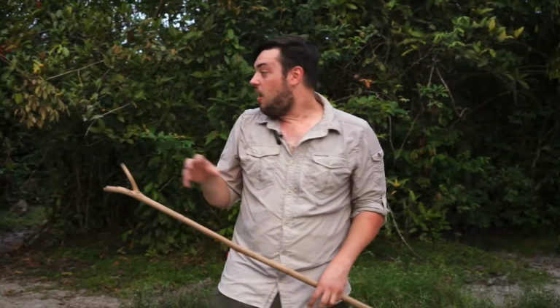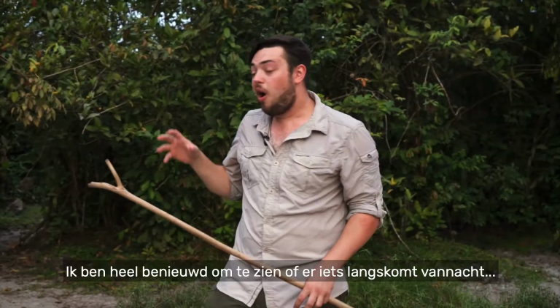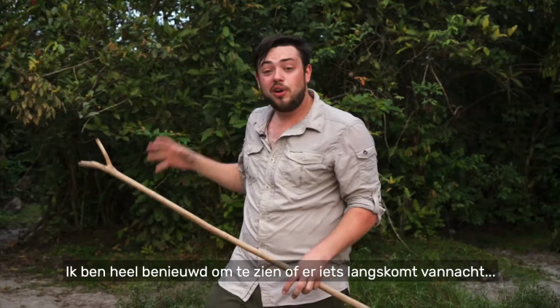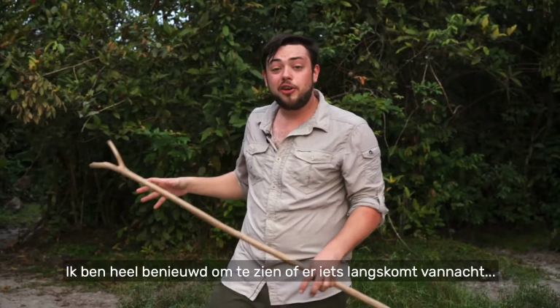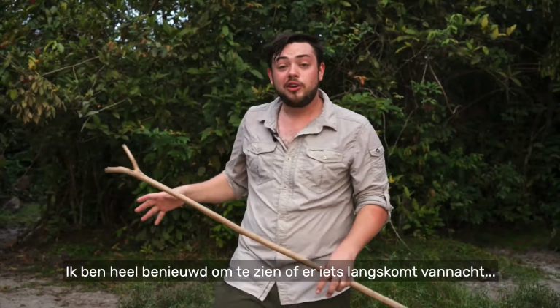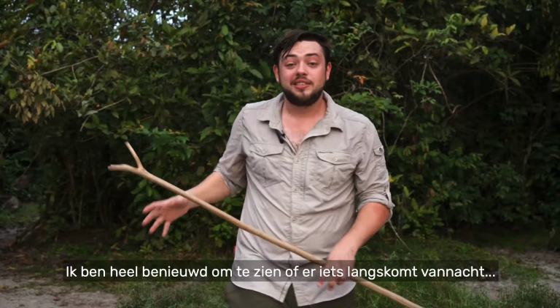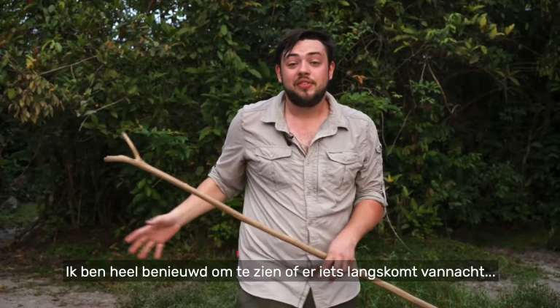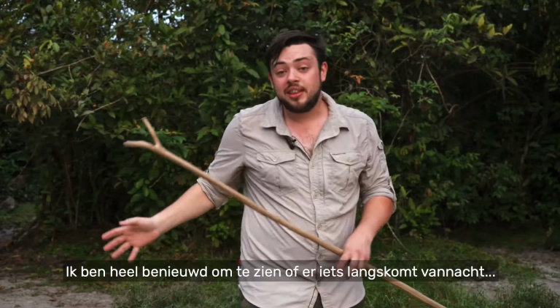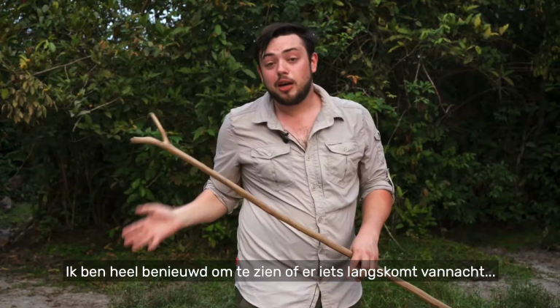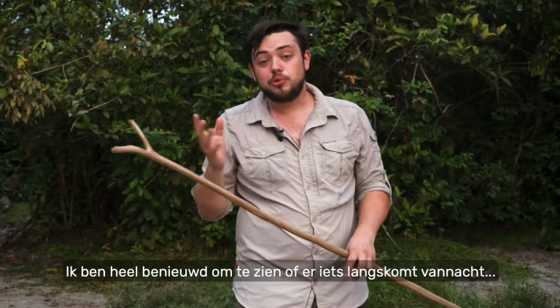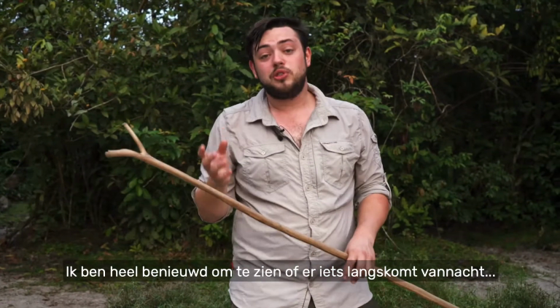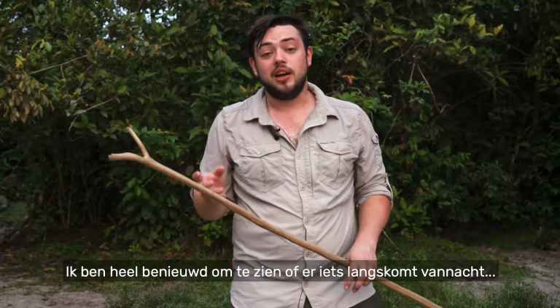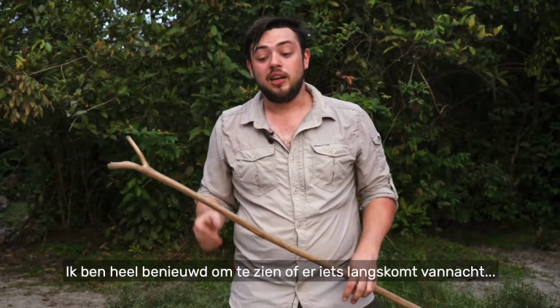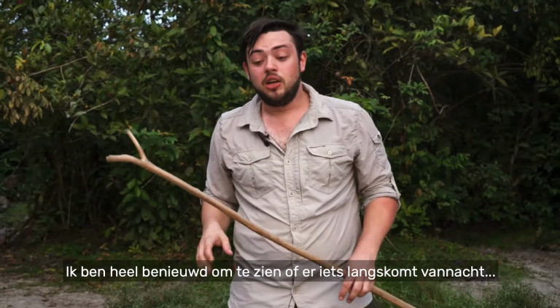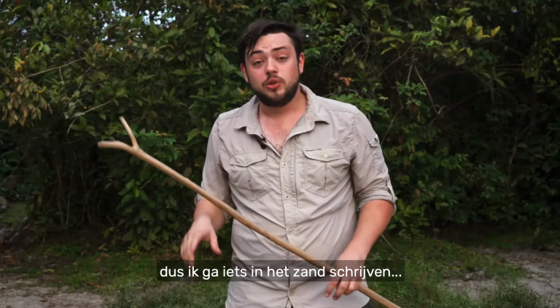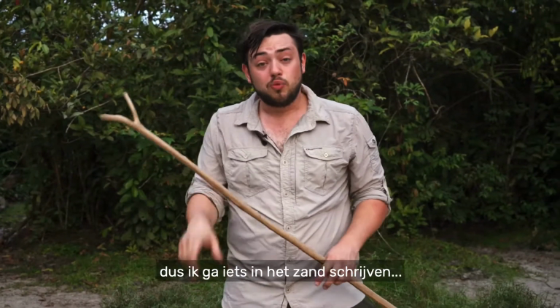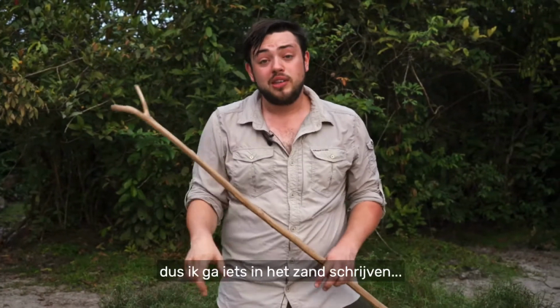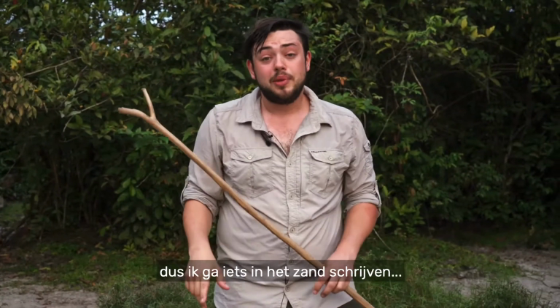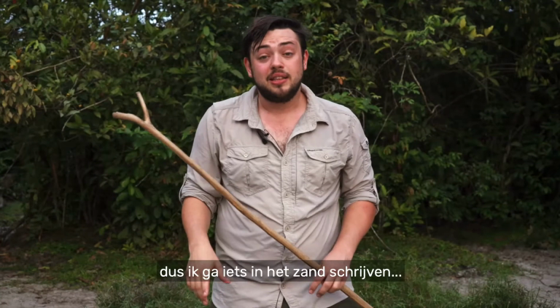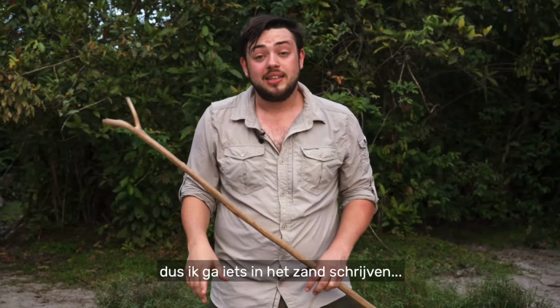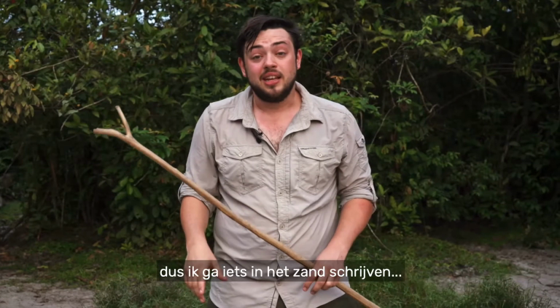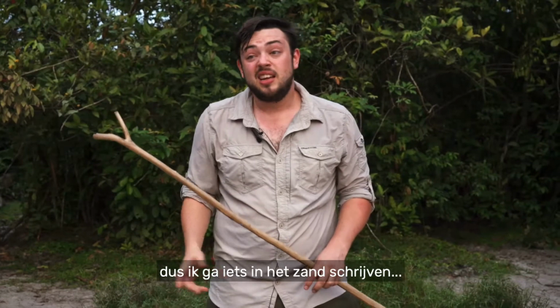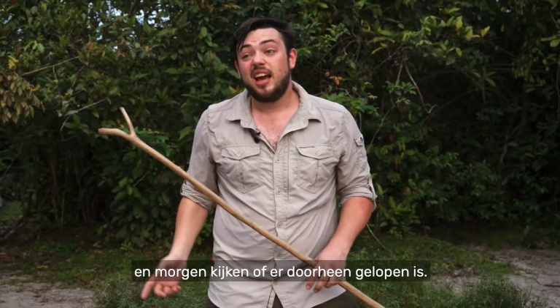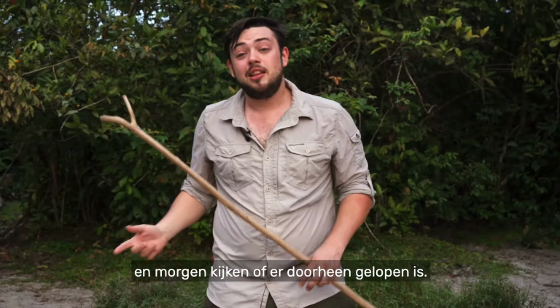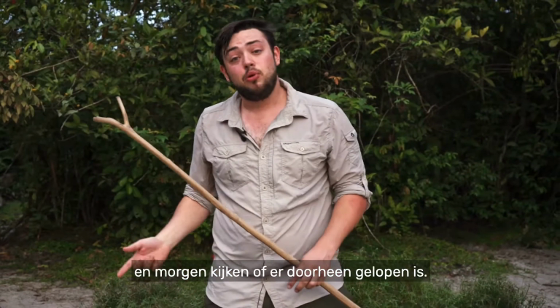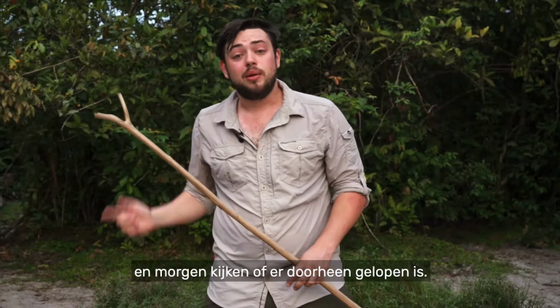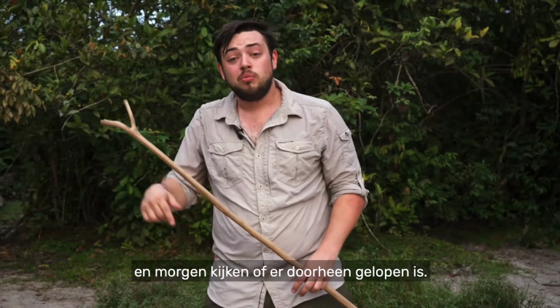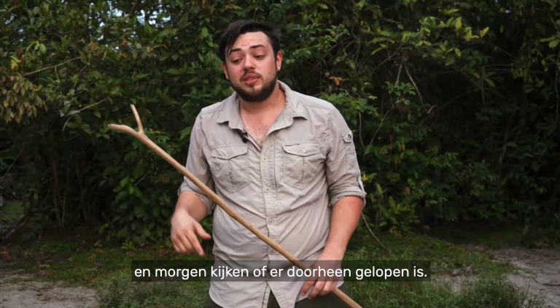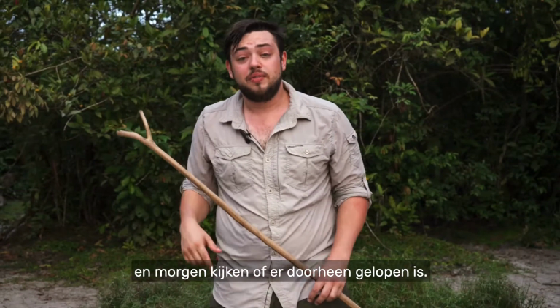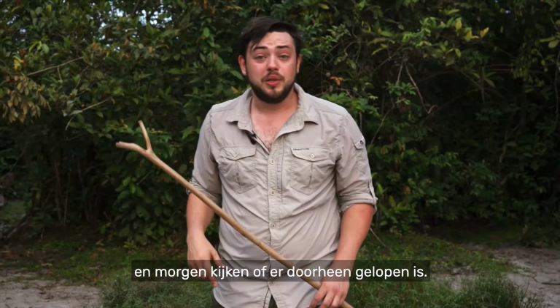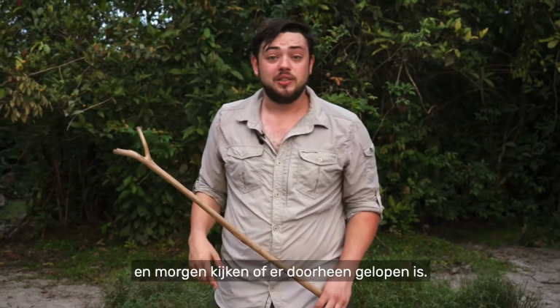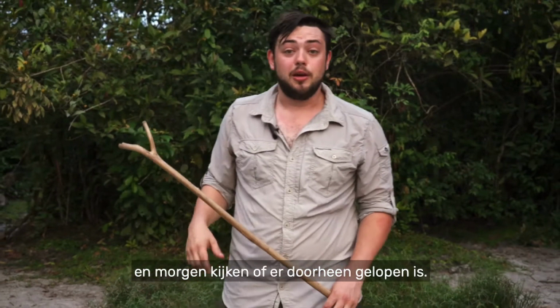I'm really curious to see if anything comes through tonight. So I'm going to write something in the sand, and in the morning we'll see if it's been disturbed.